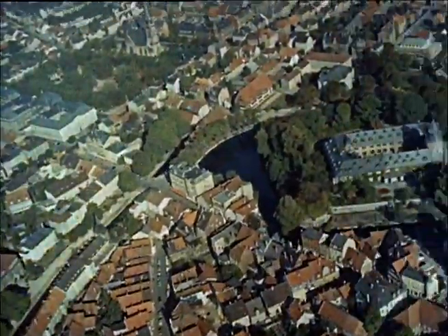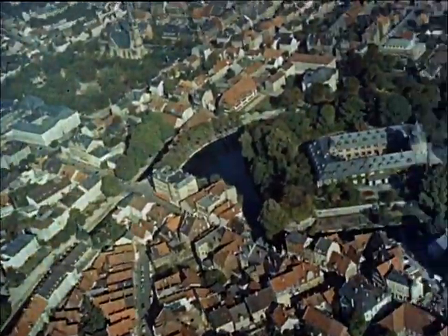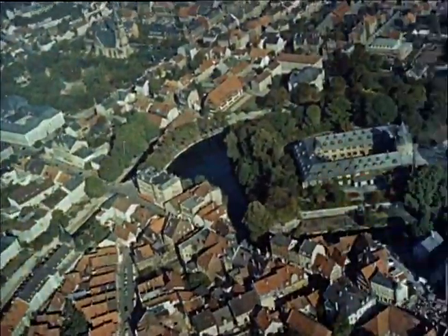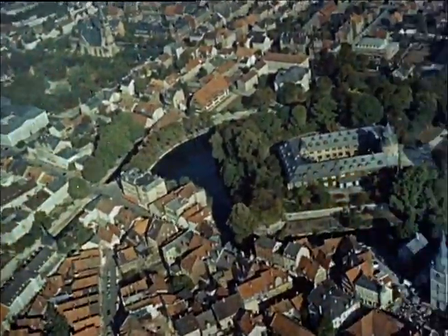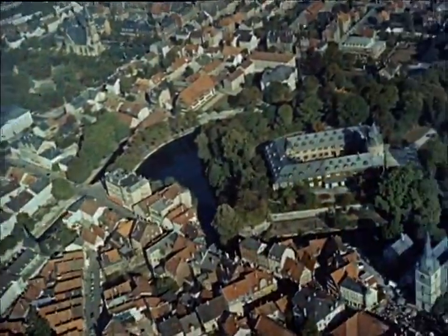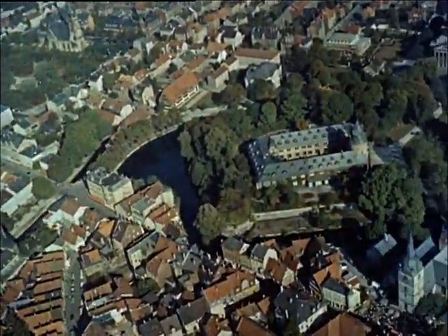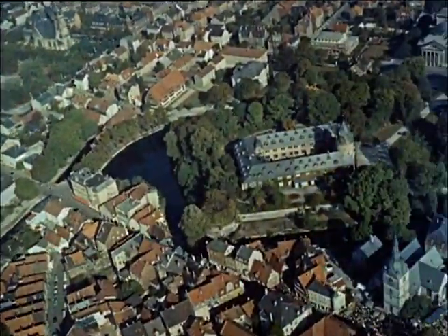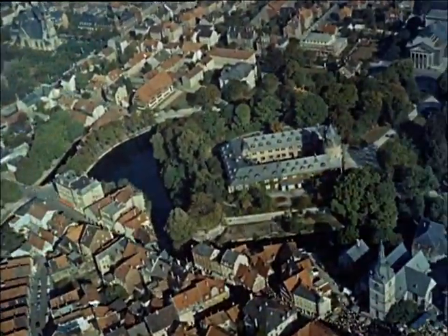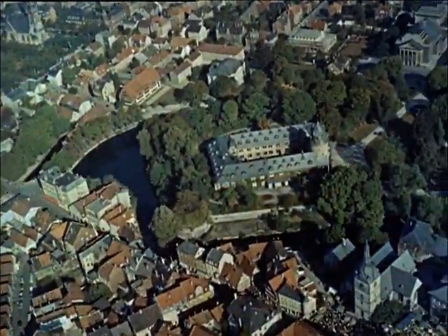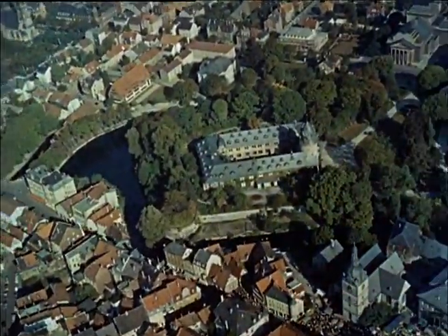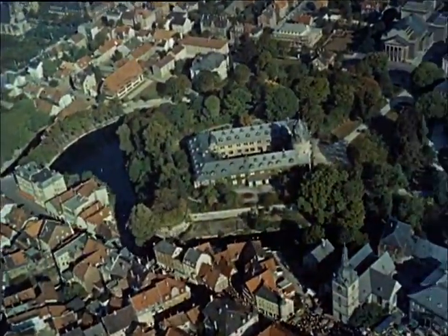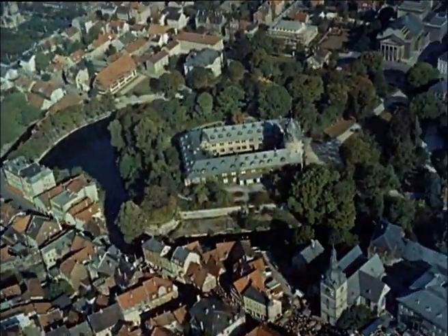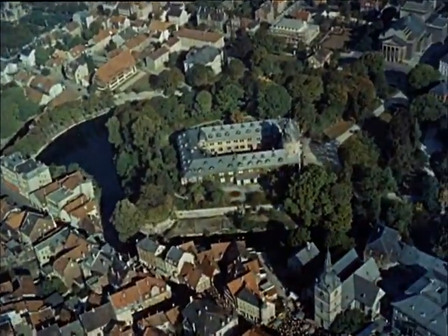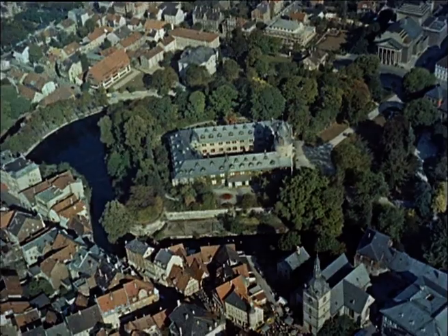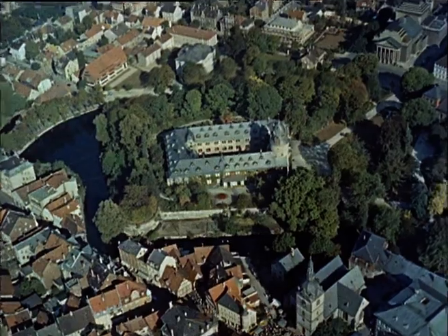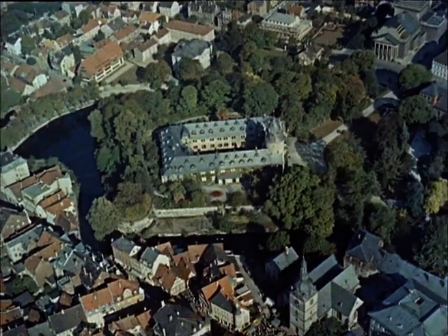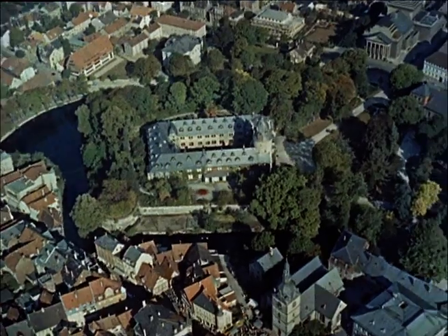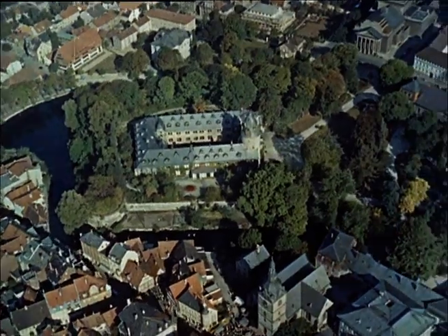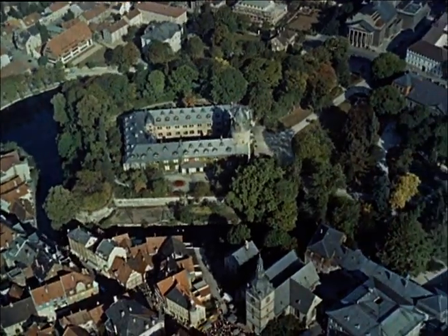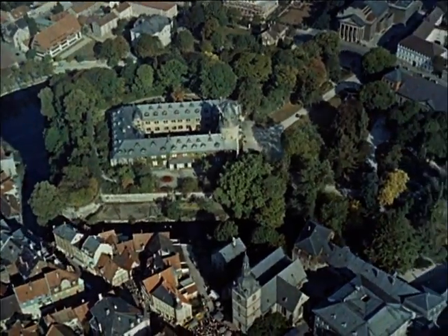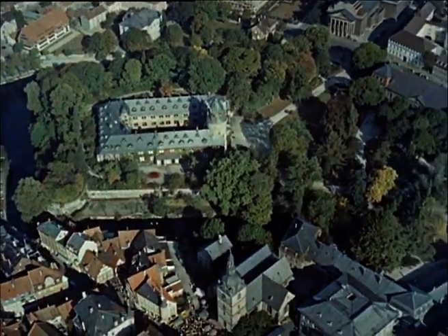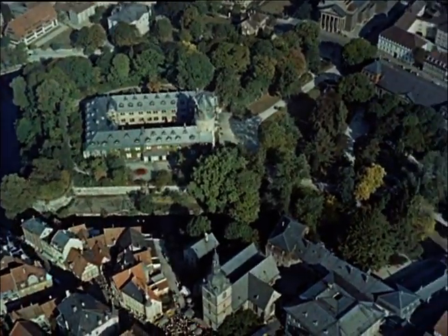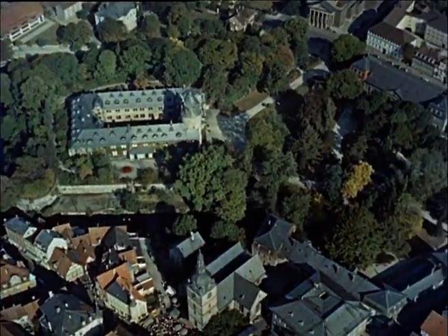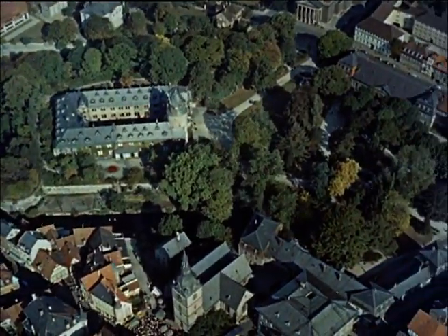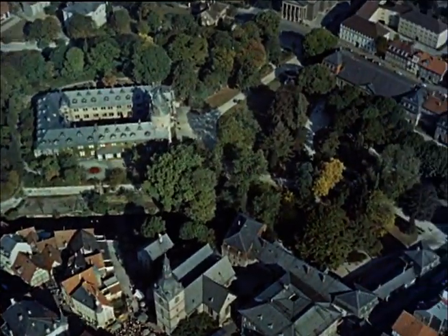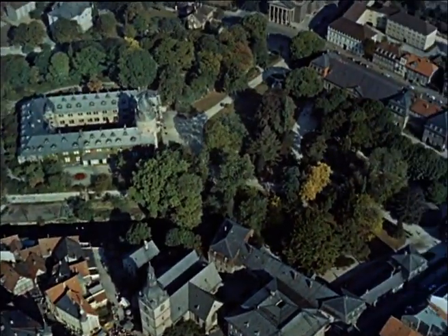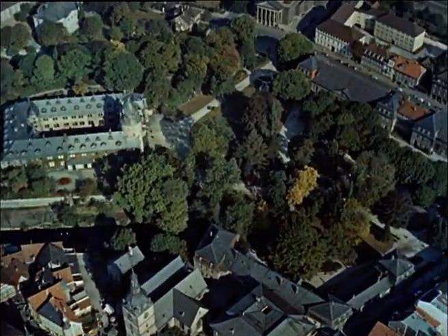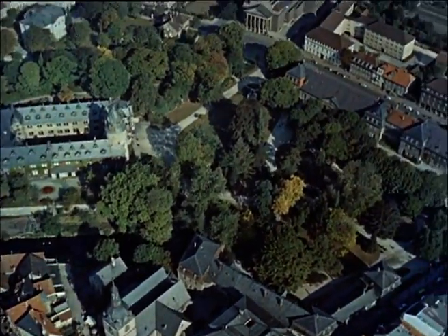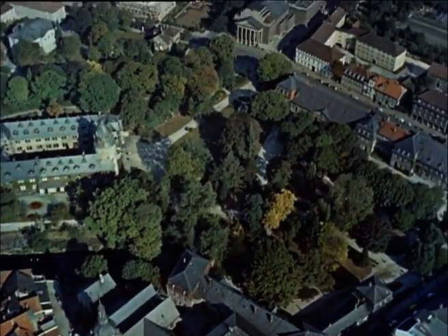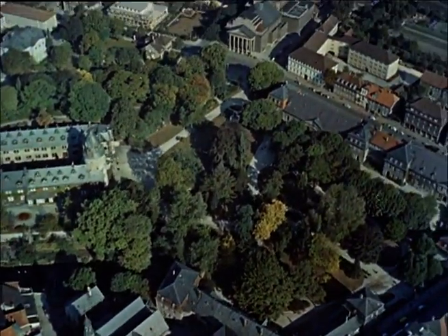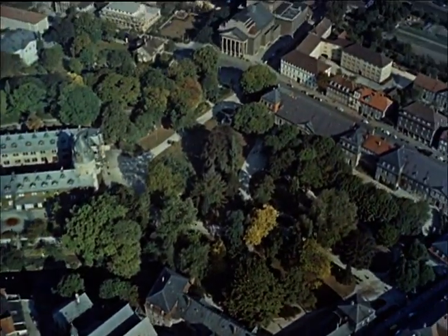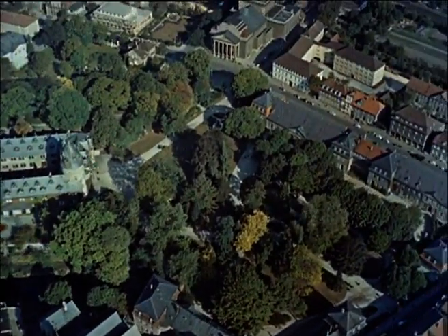Detmold, Western Germany, the home of the 3rd Royal Tank Regiment, British Army of the Rhine.